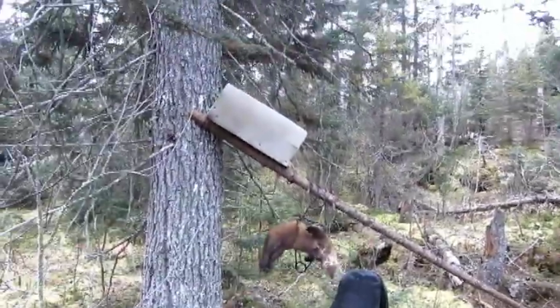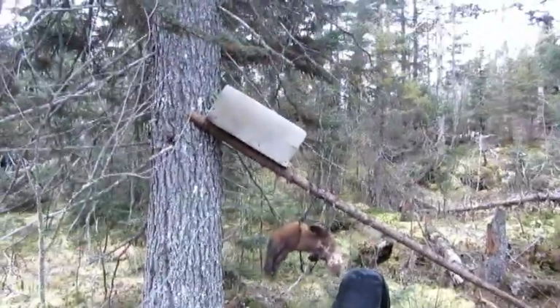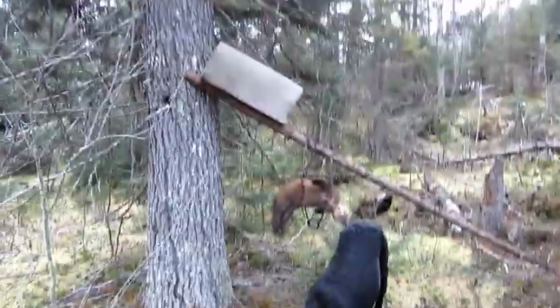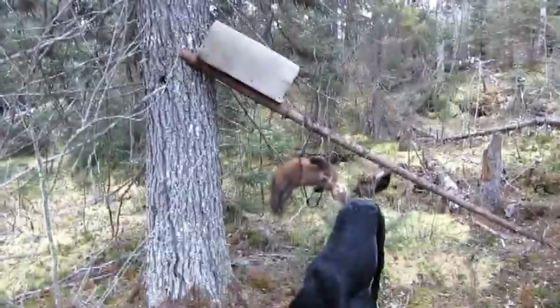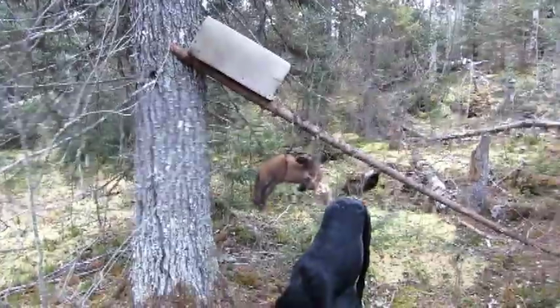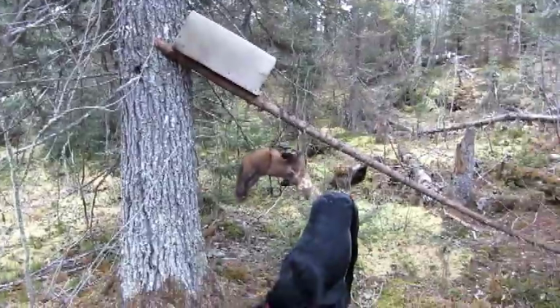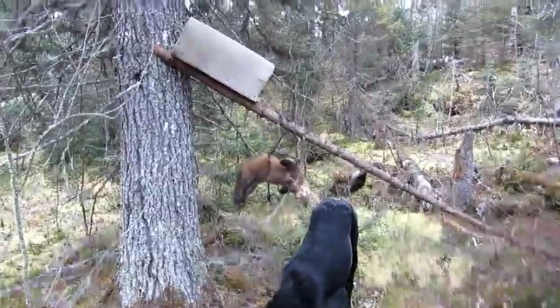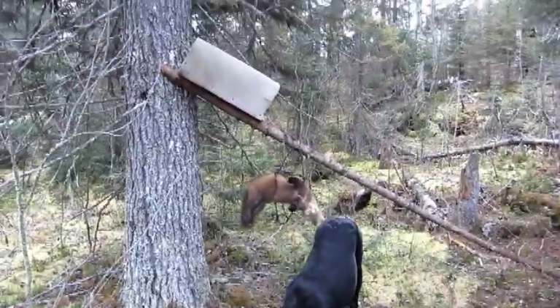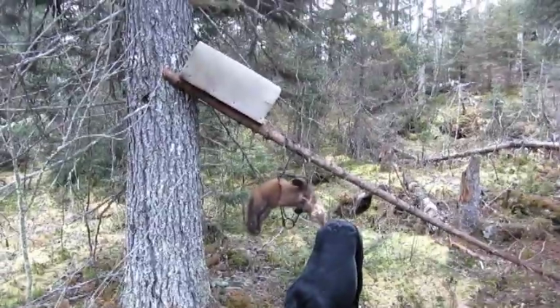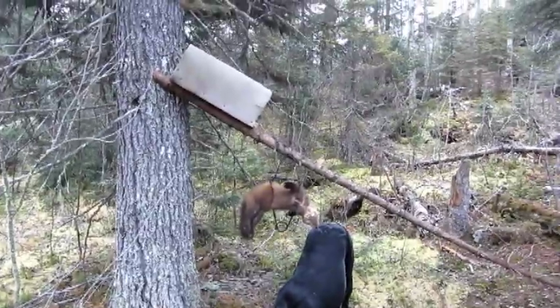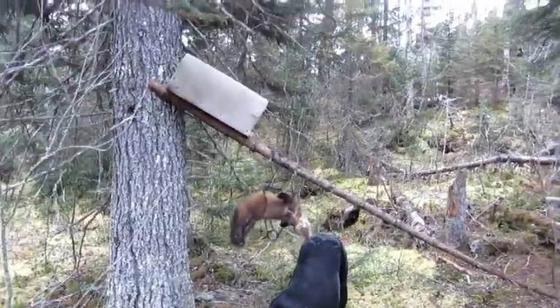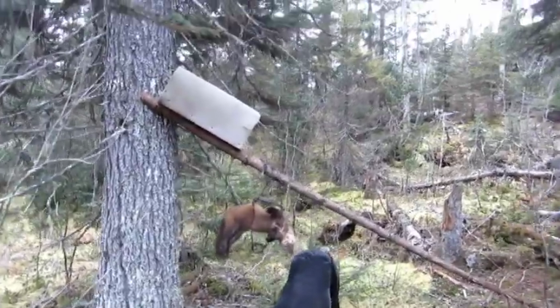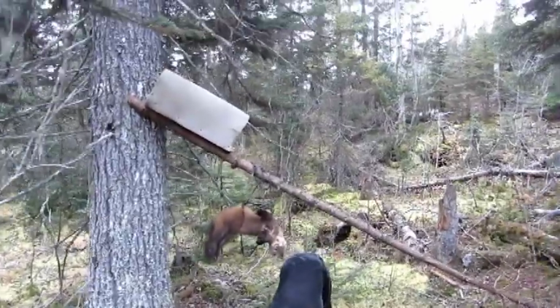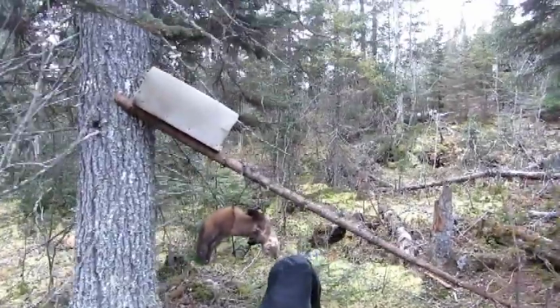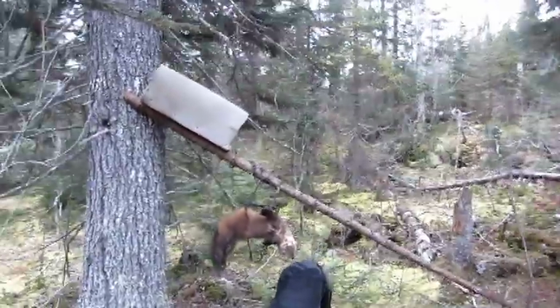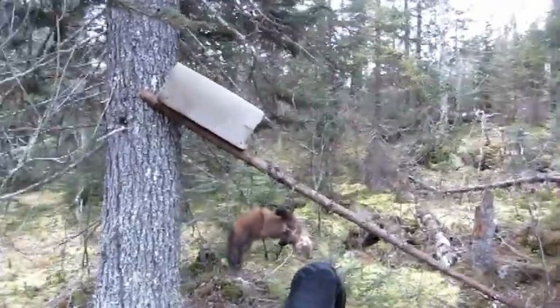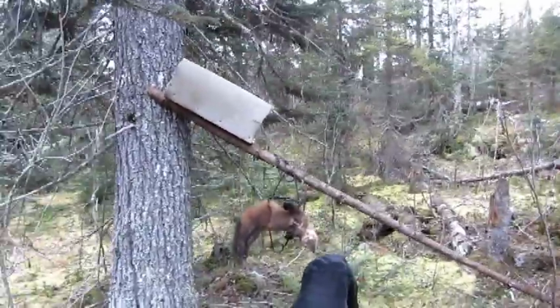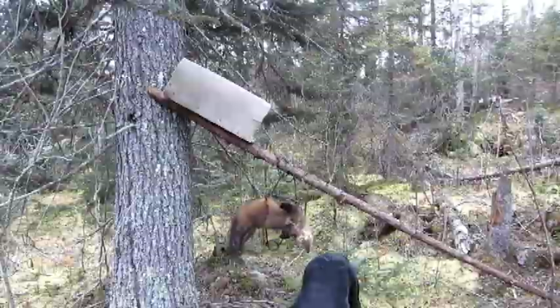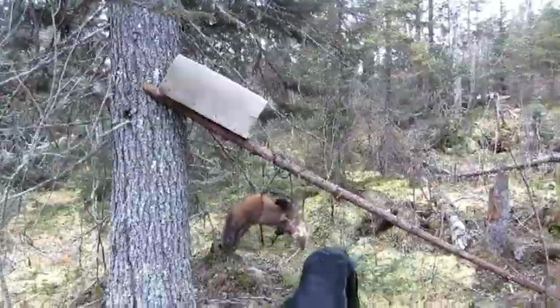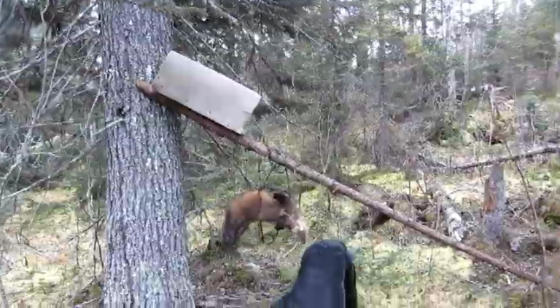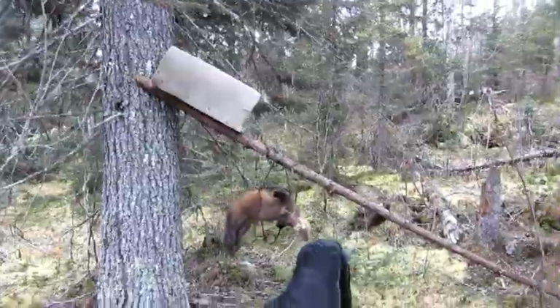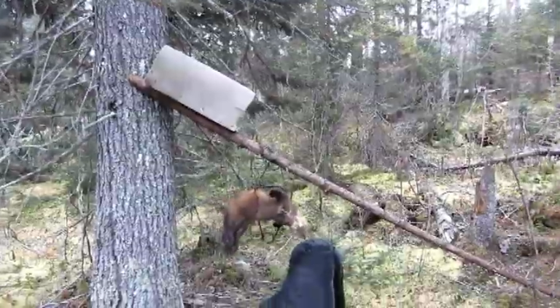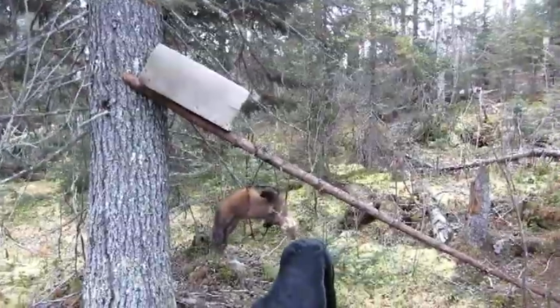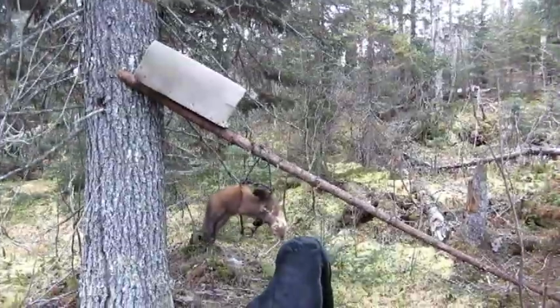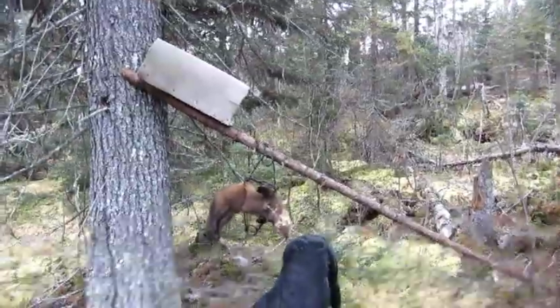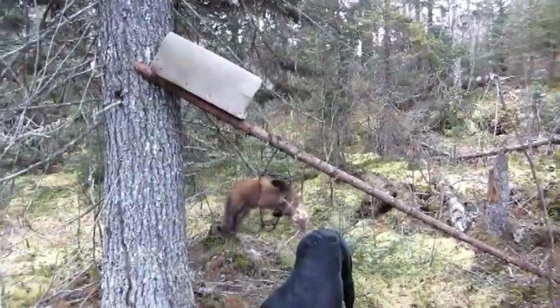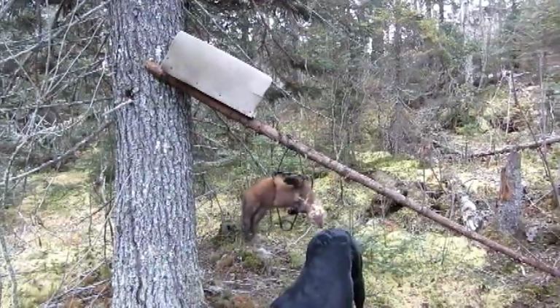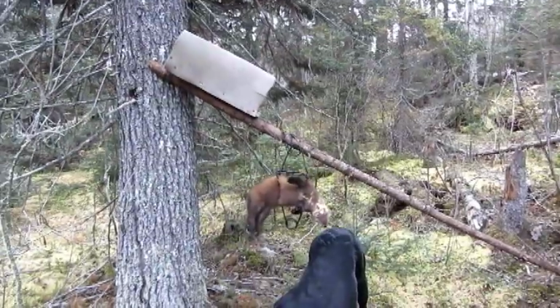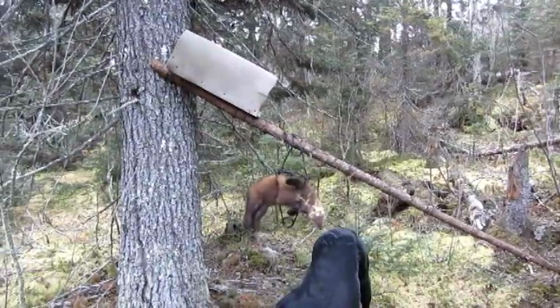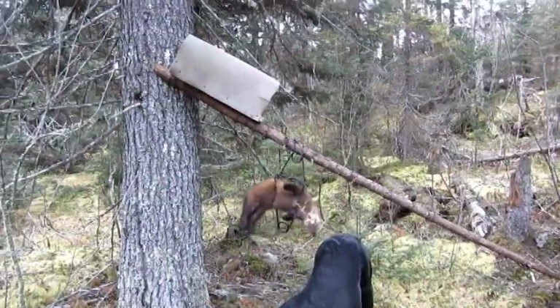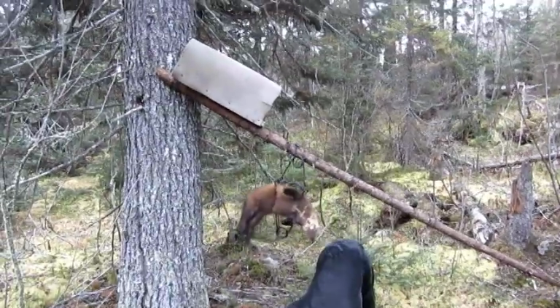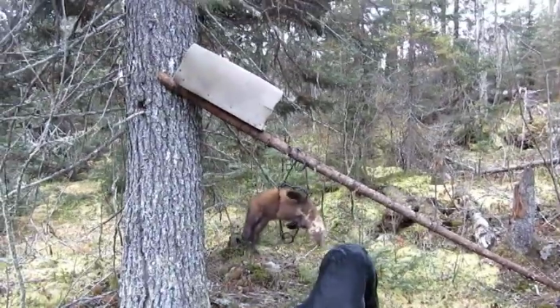I got a wolf hunter coming today and a moose hunter this week, so I'm going to be a busy boy.